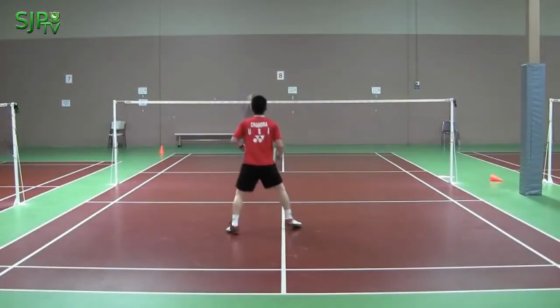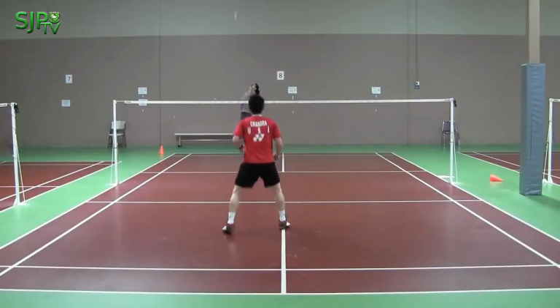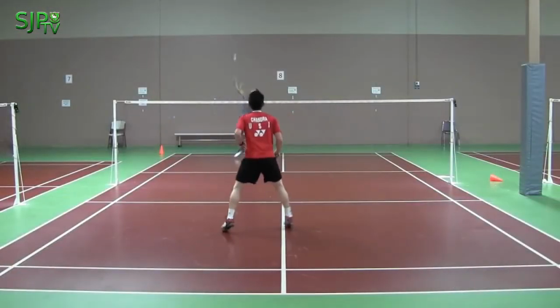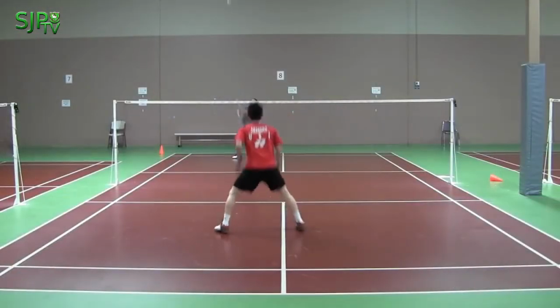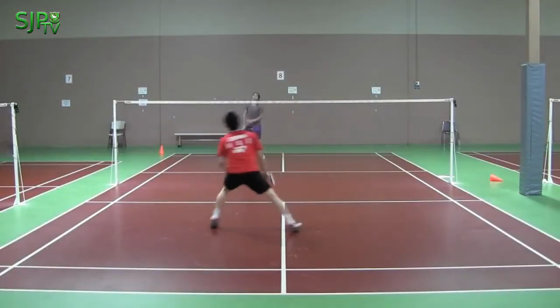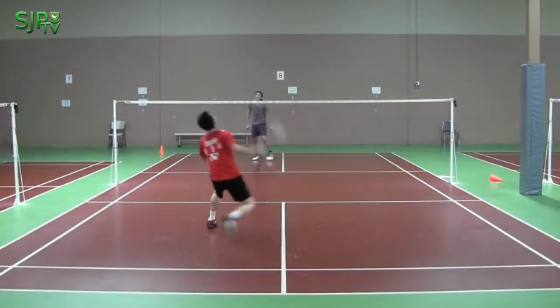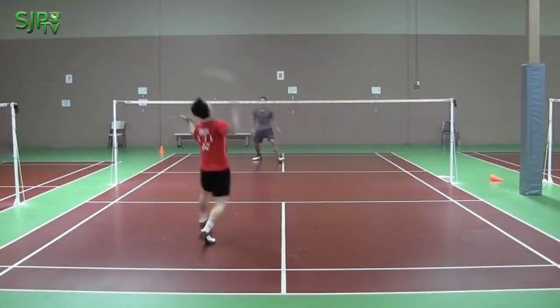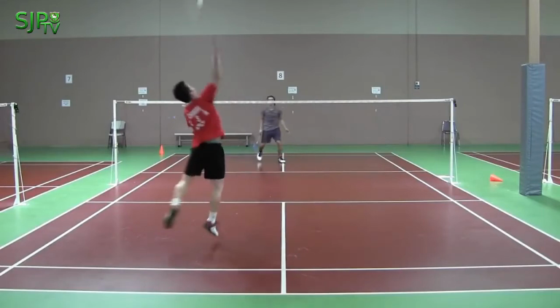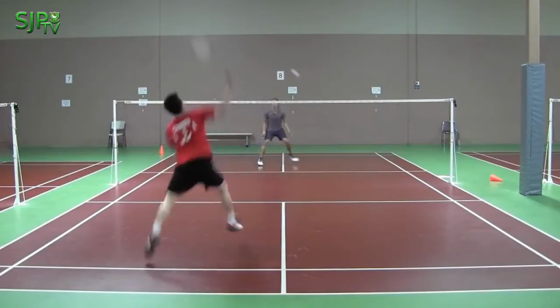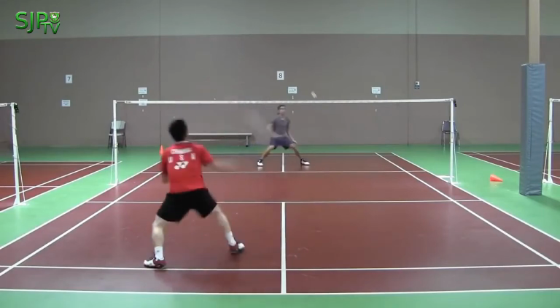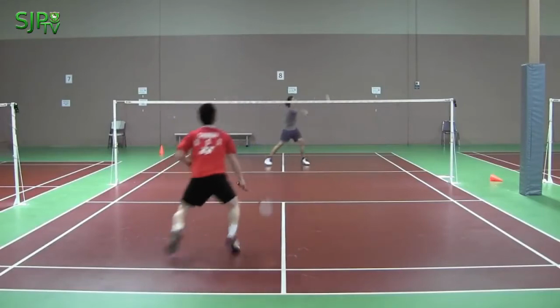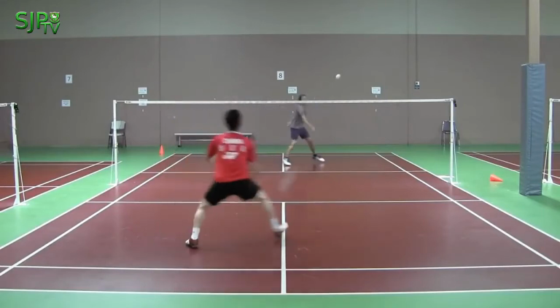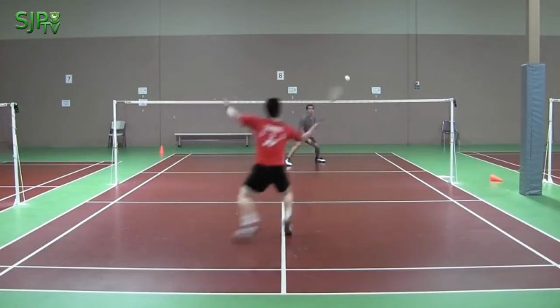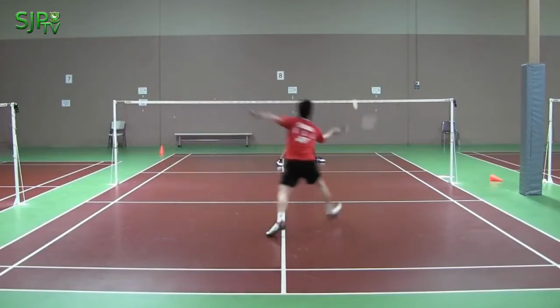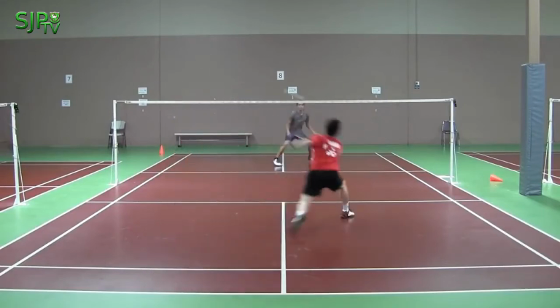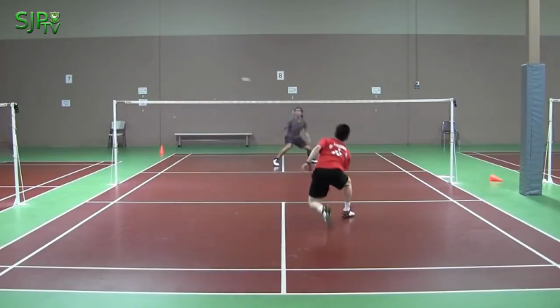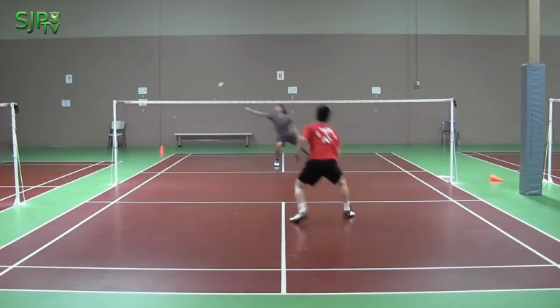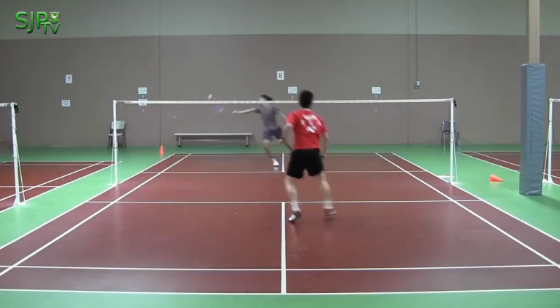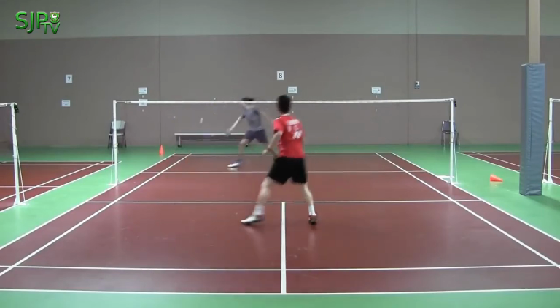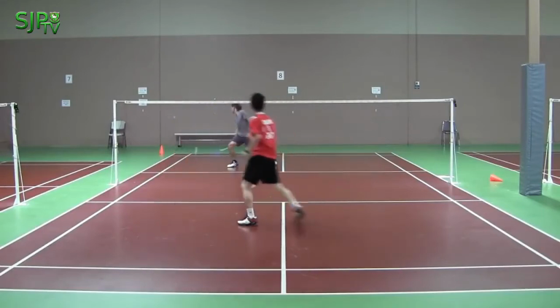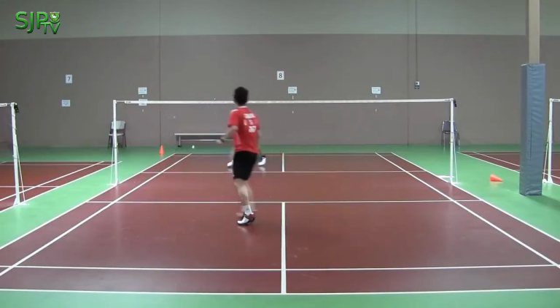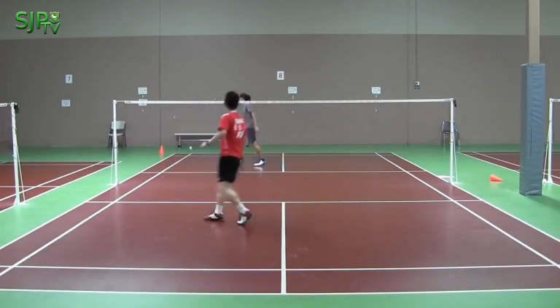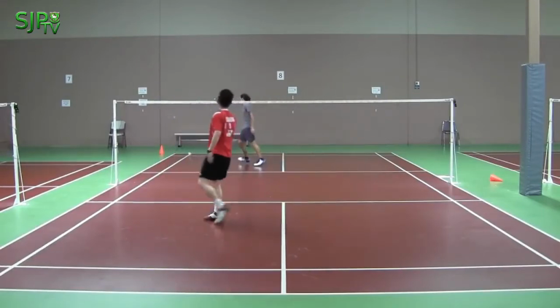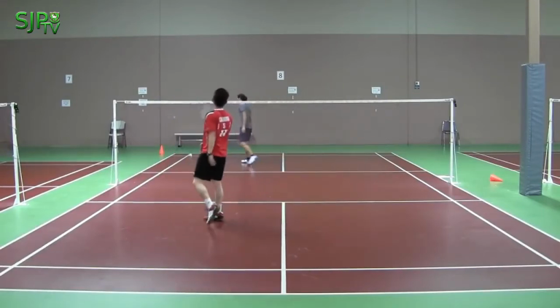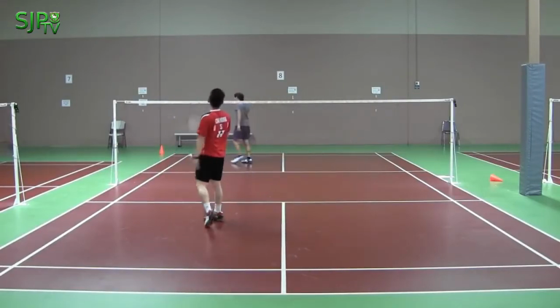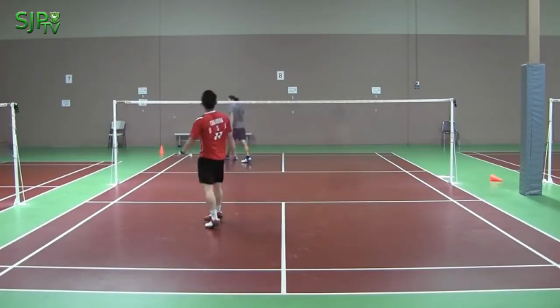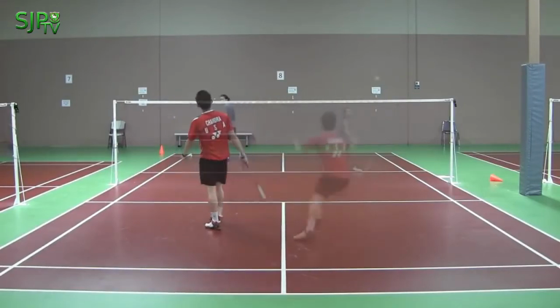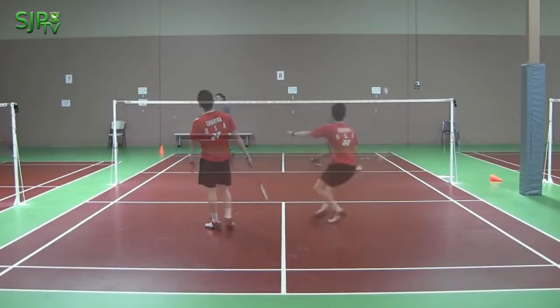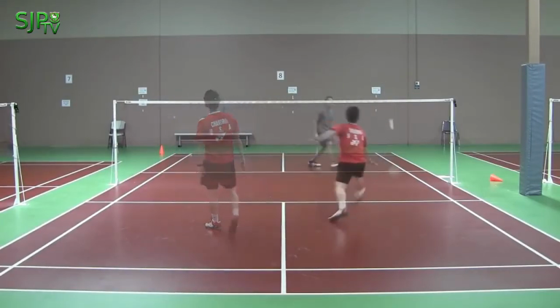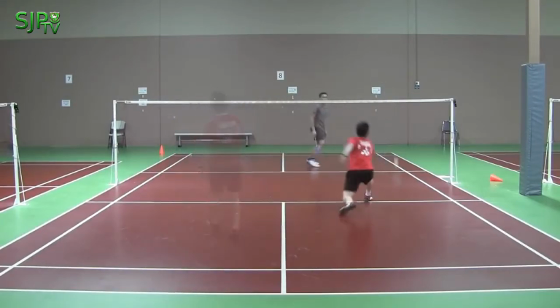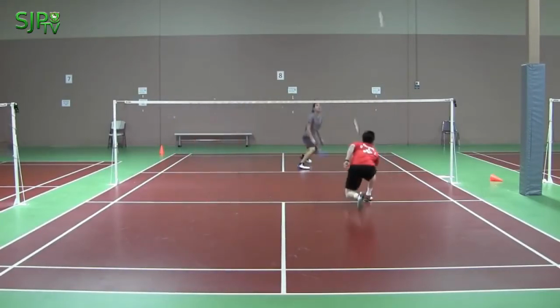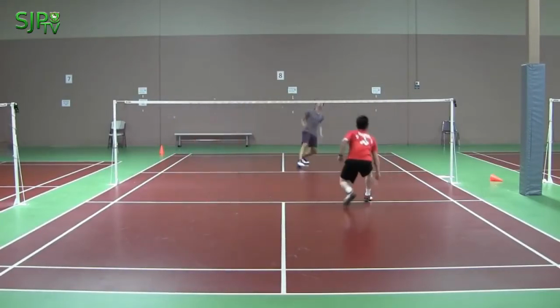The purpose of the drive shot is to put pressure on your opponent and to force them to have less time to react.